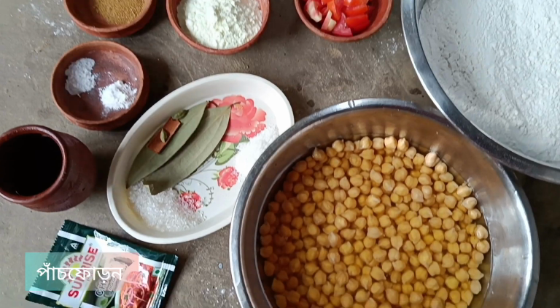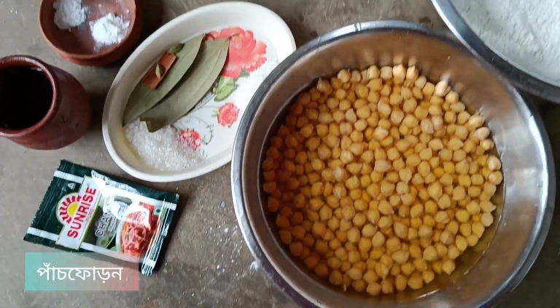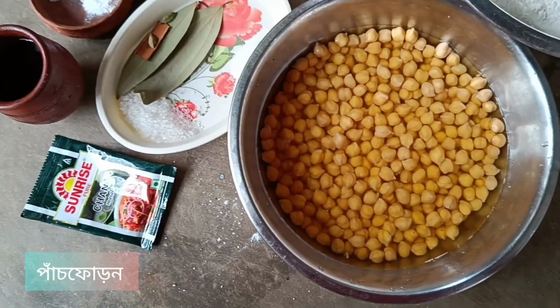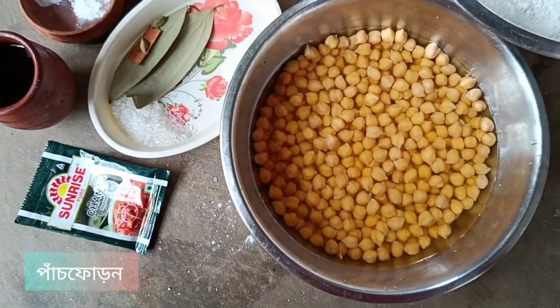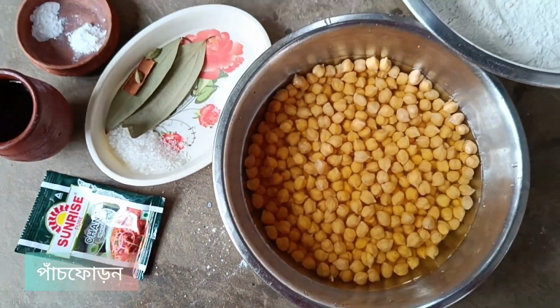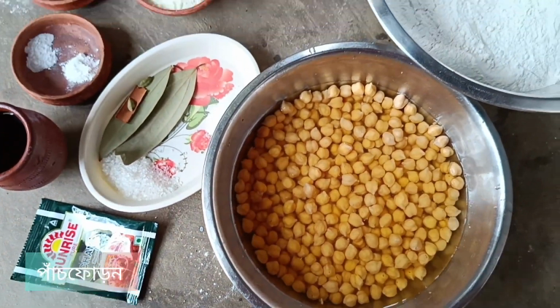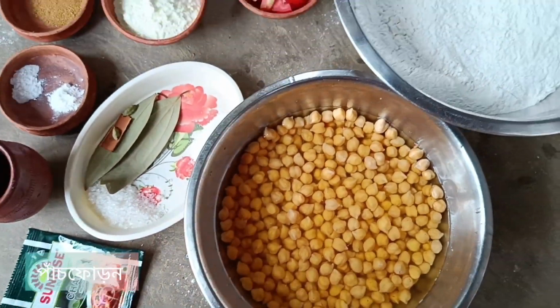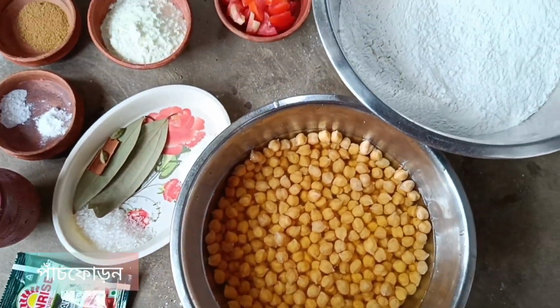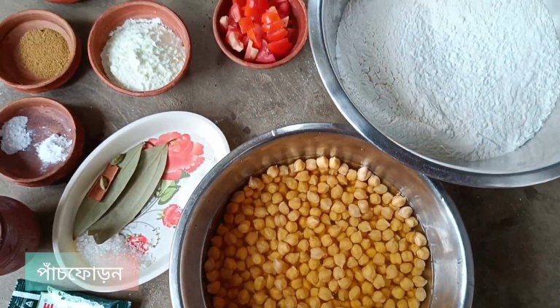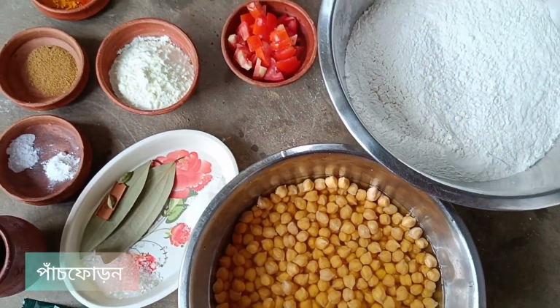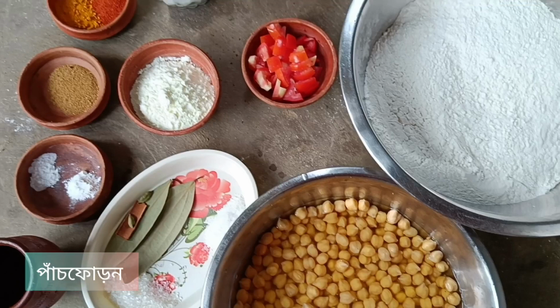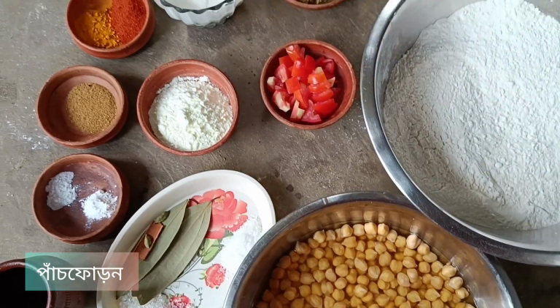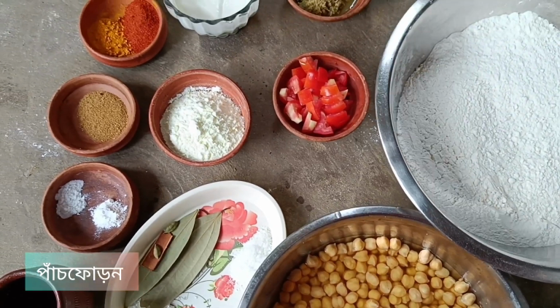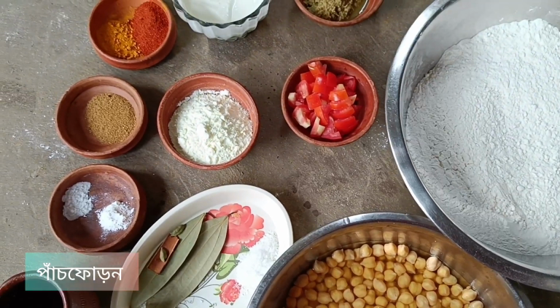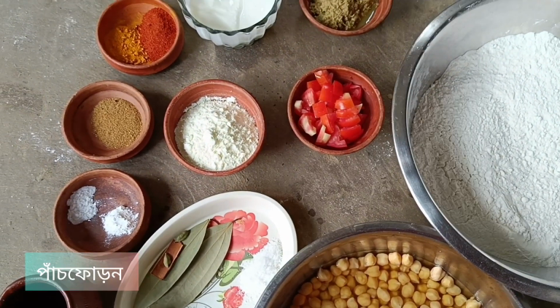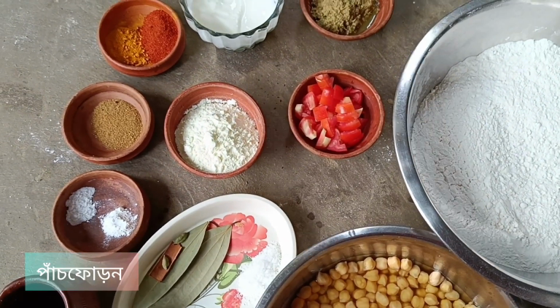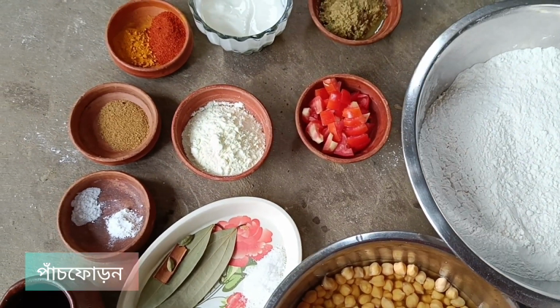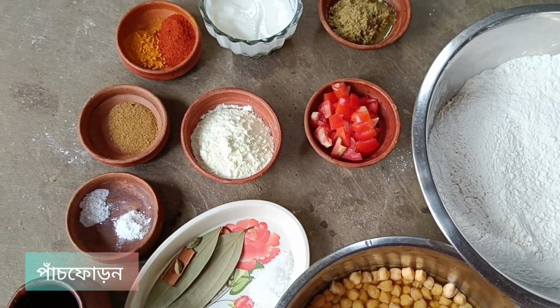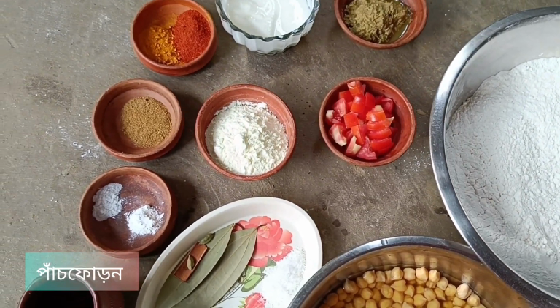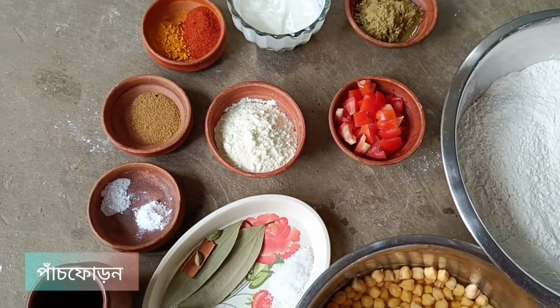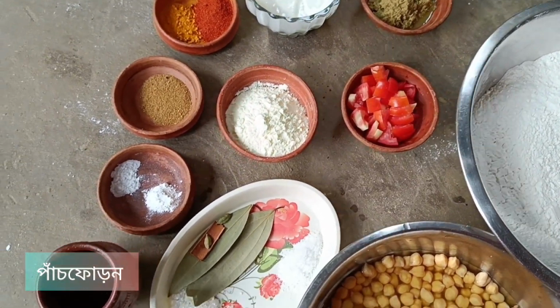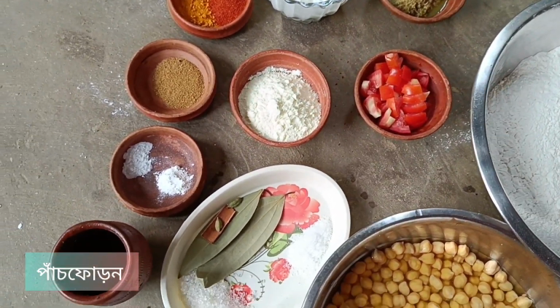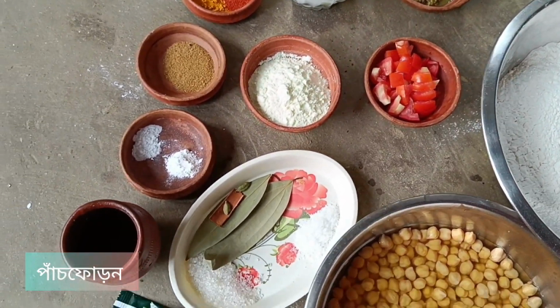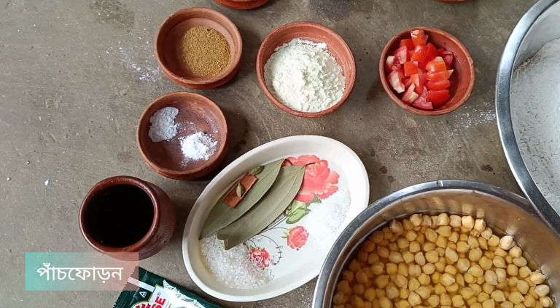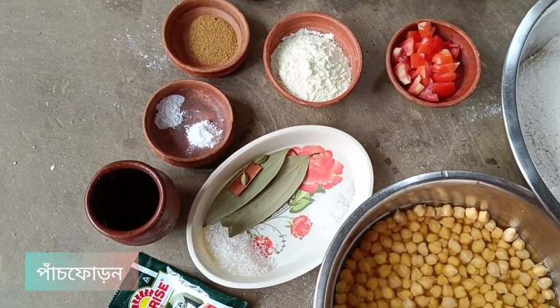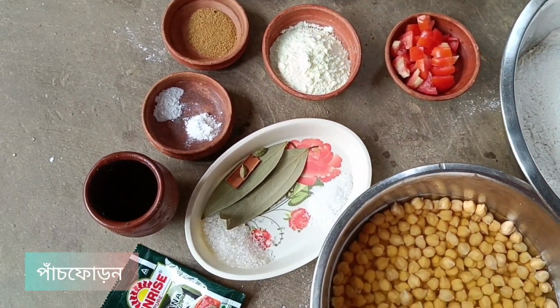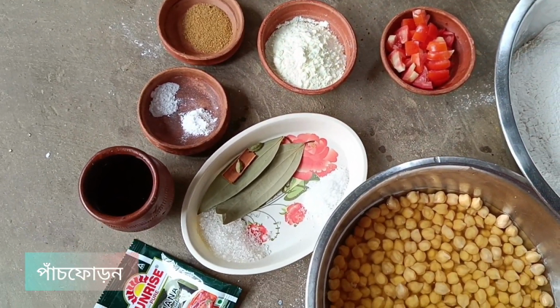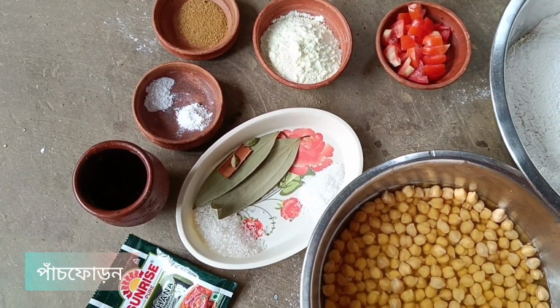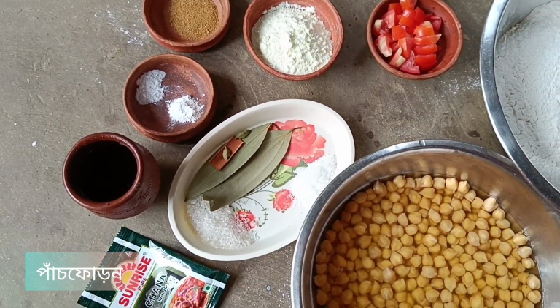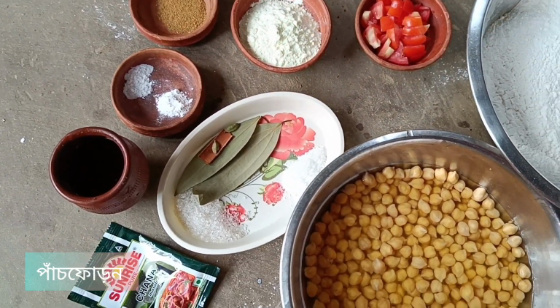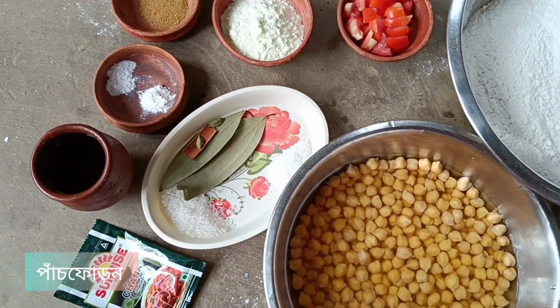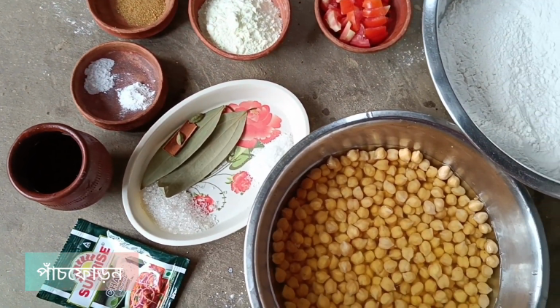Hello everyone, my name is Pachpanan channel and welcome to the channel. Today, I am going to give you a nice recipe.